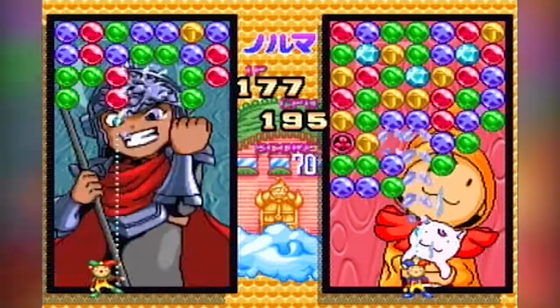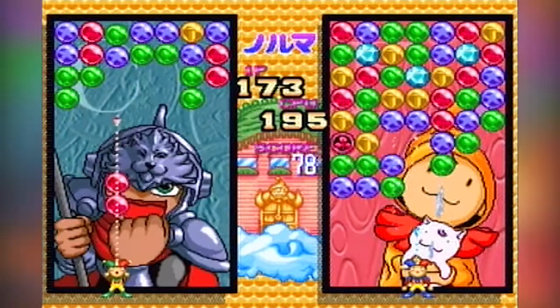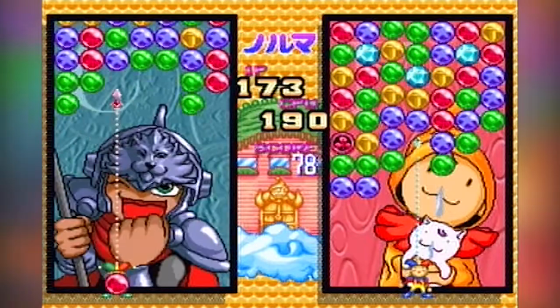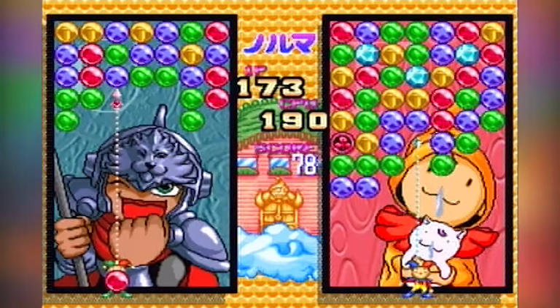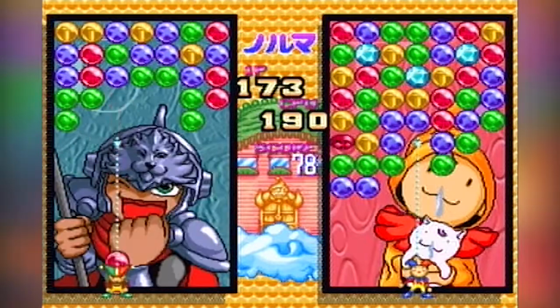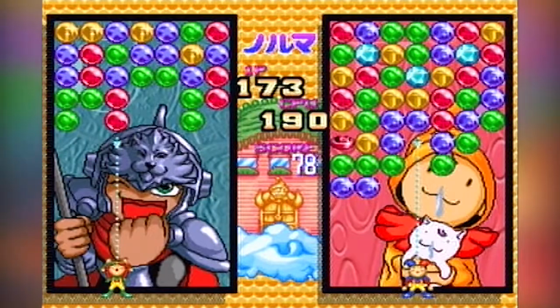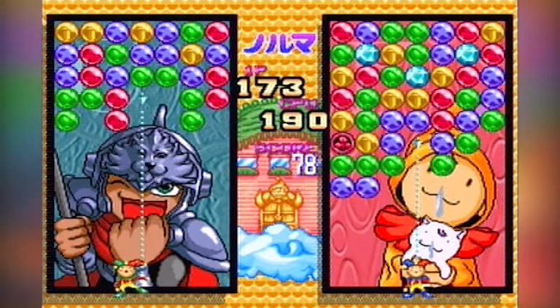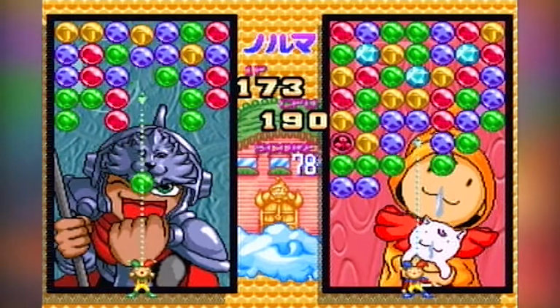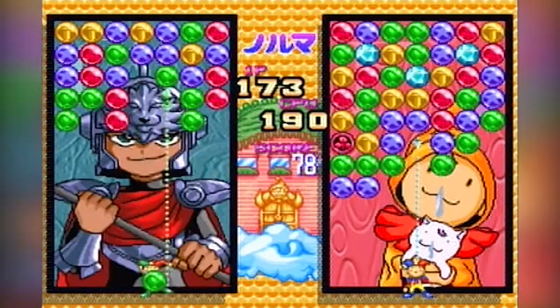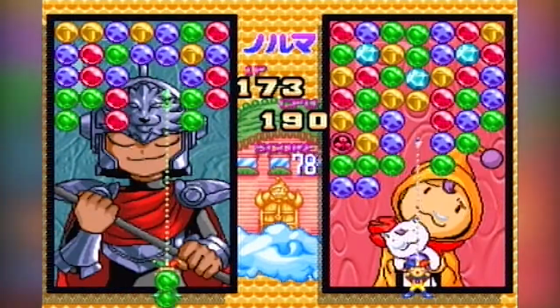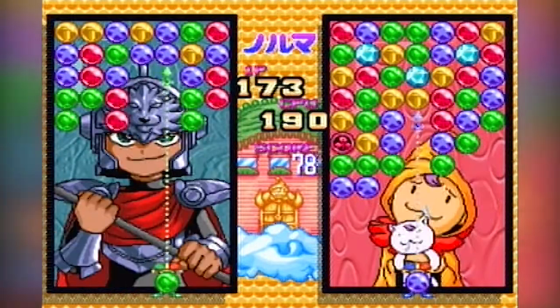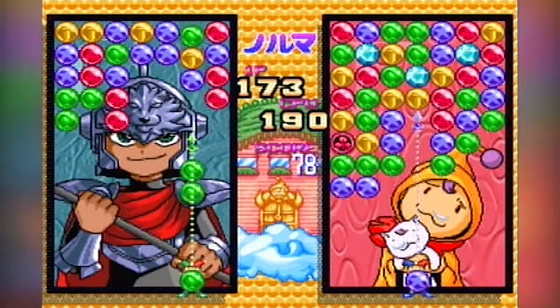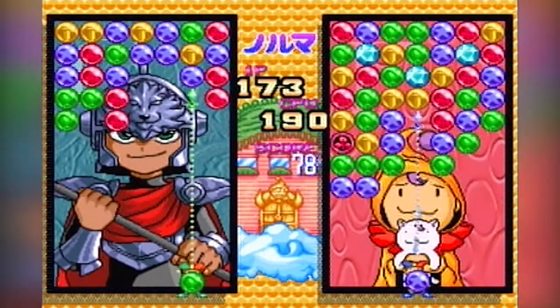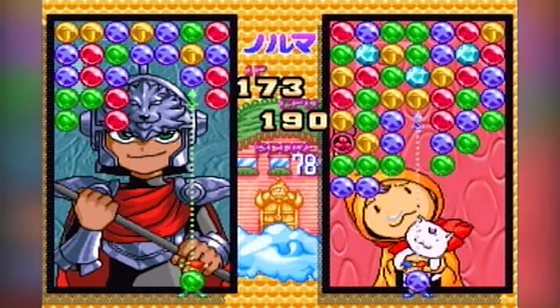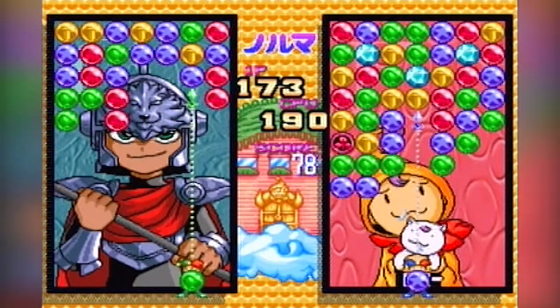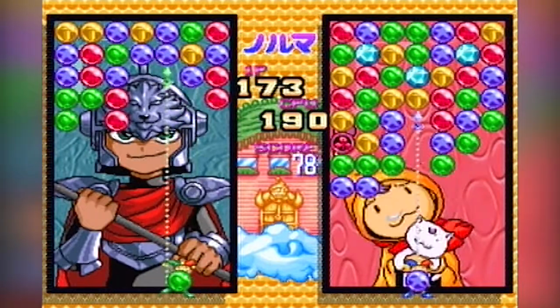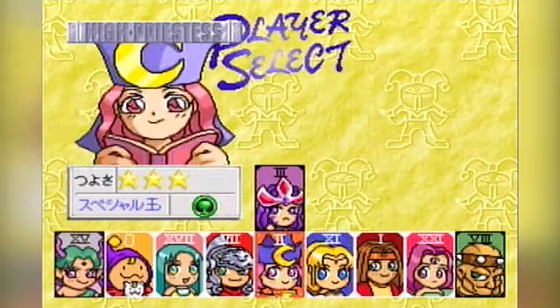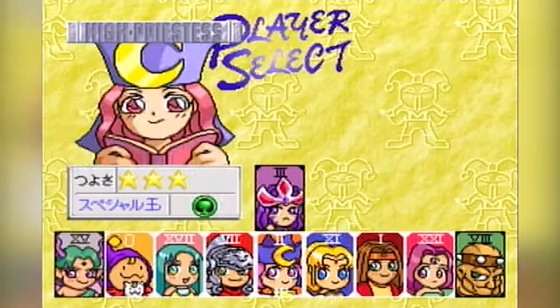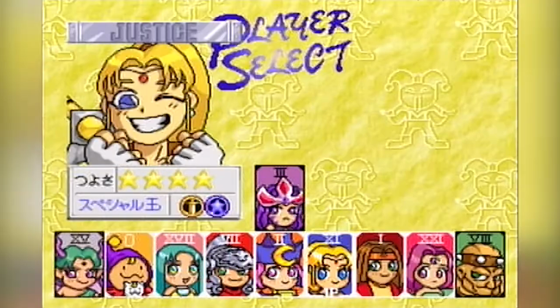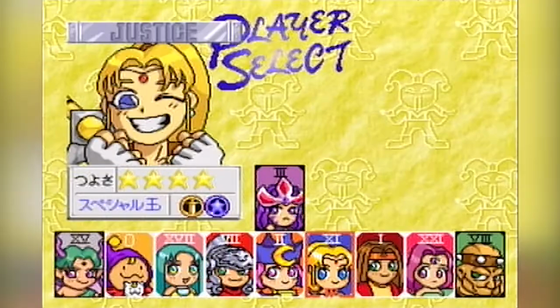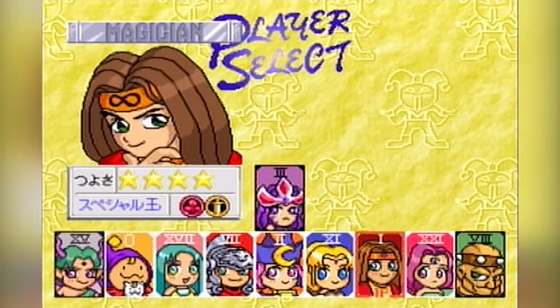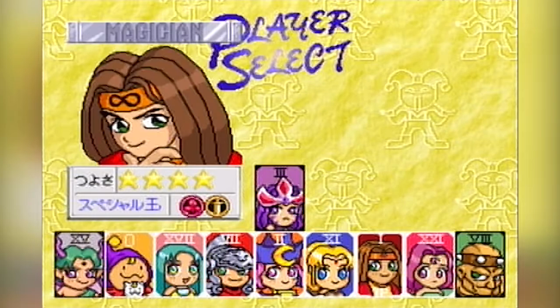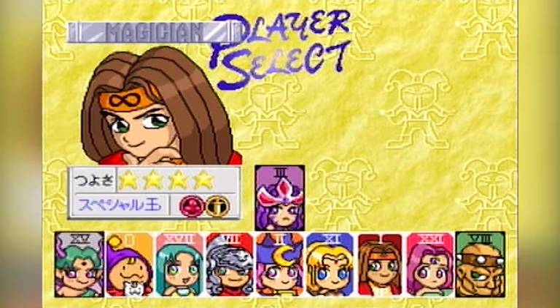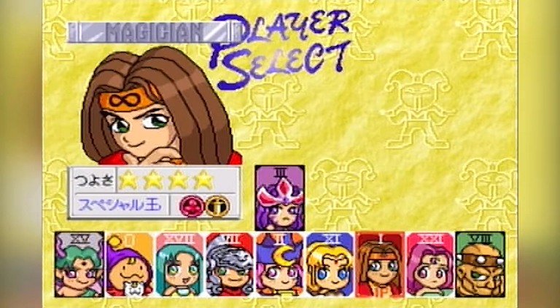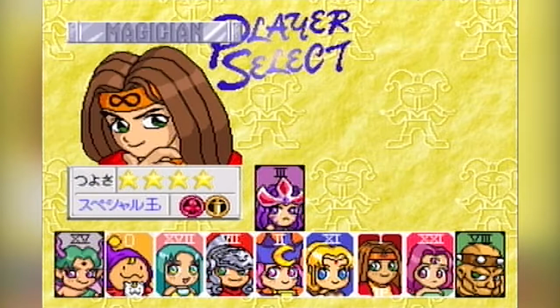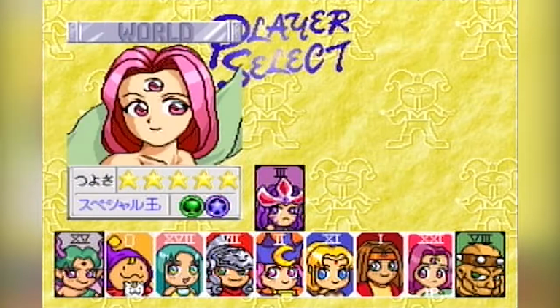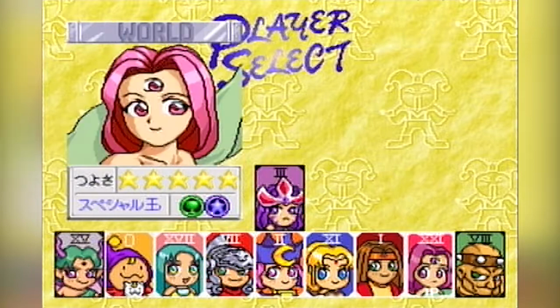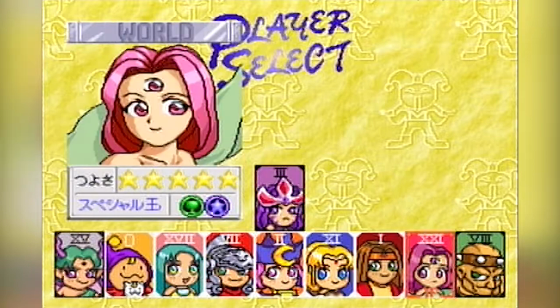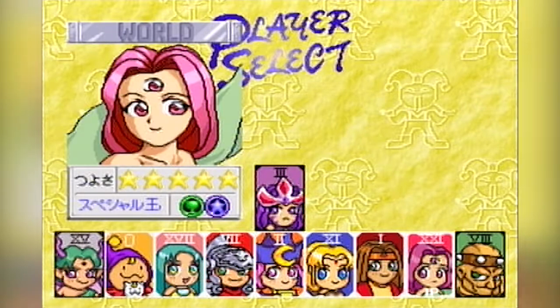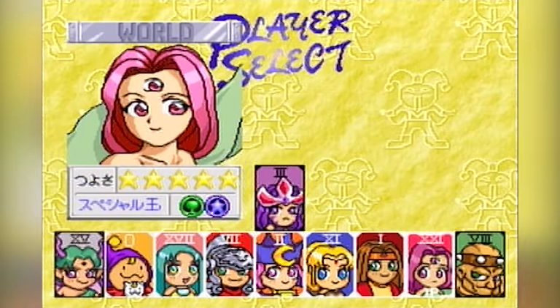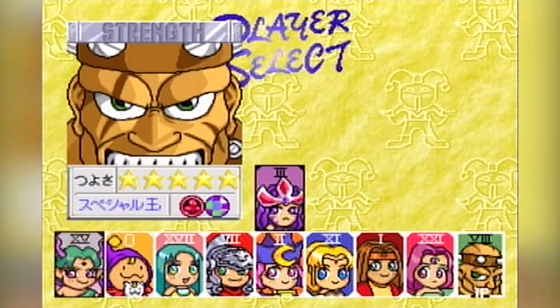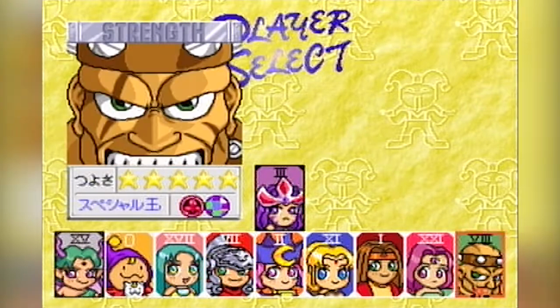So, what has changed? From what I can see, there are 4 new characters: Justice, Strength, Empress, and Black Piero.